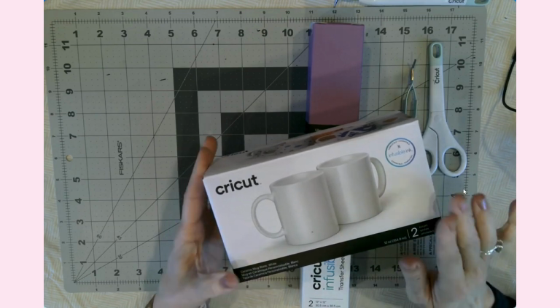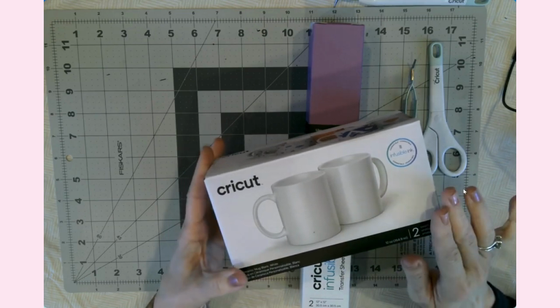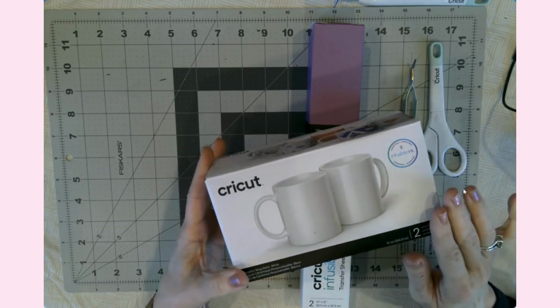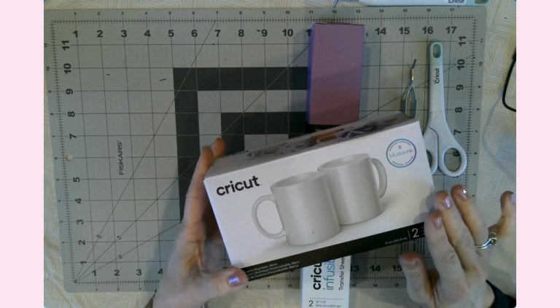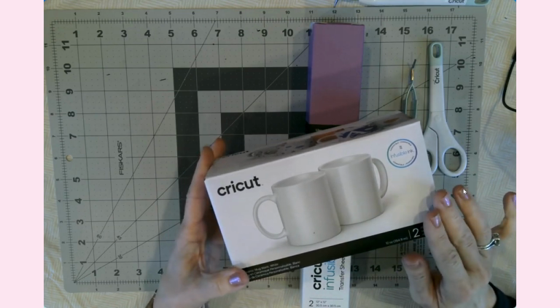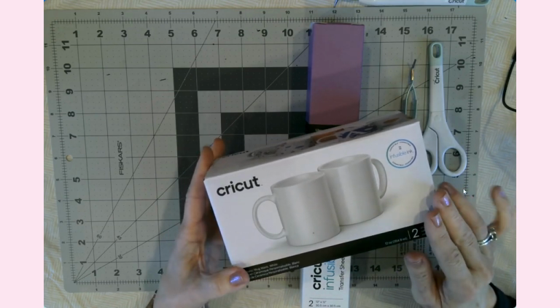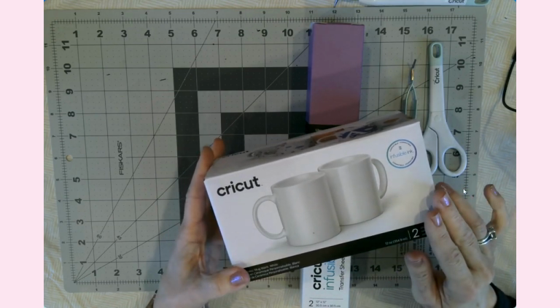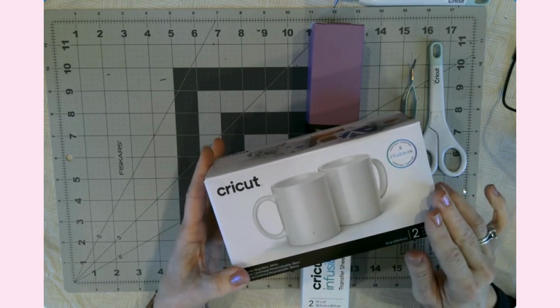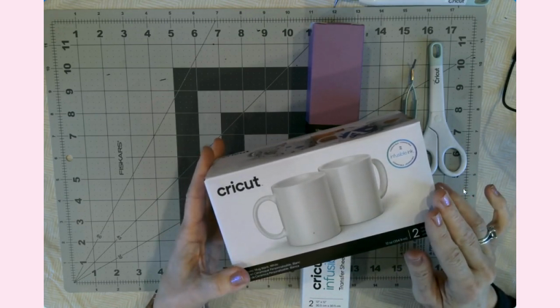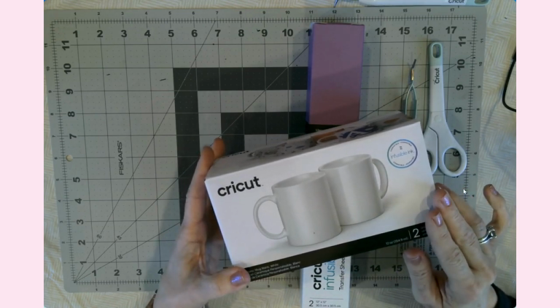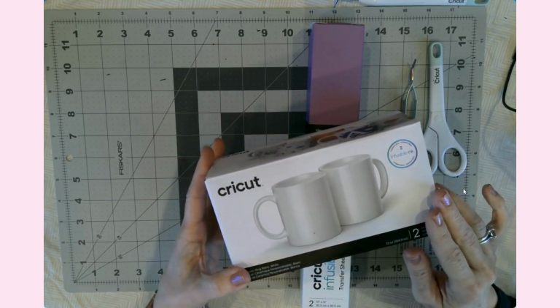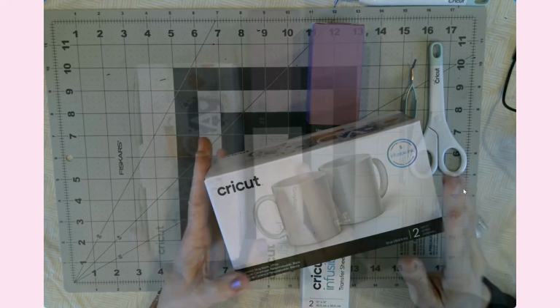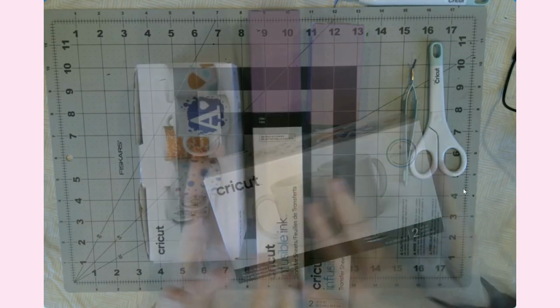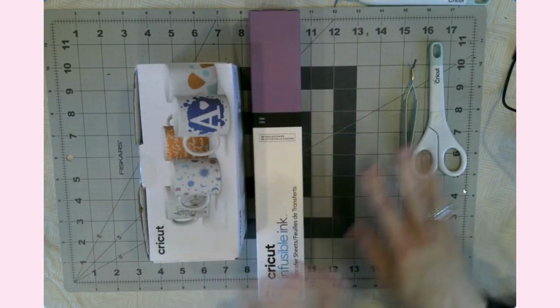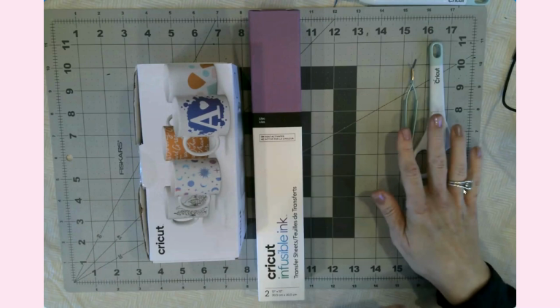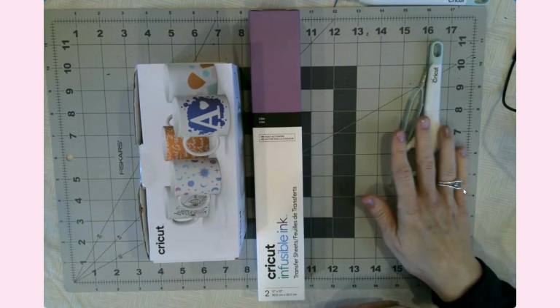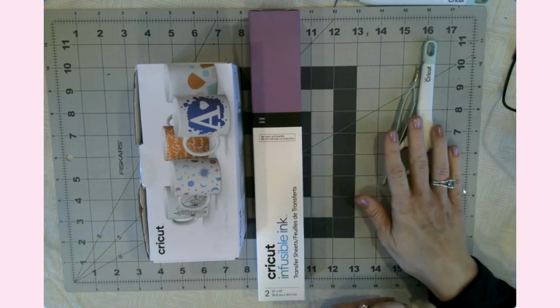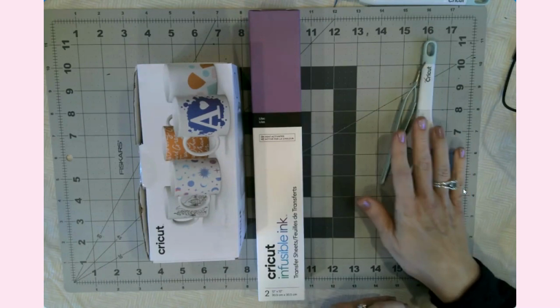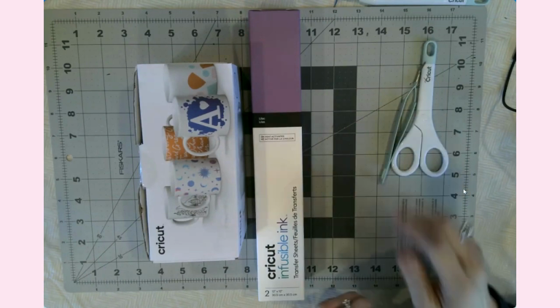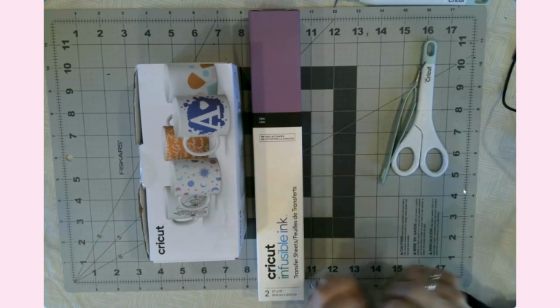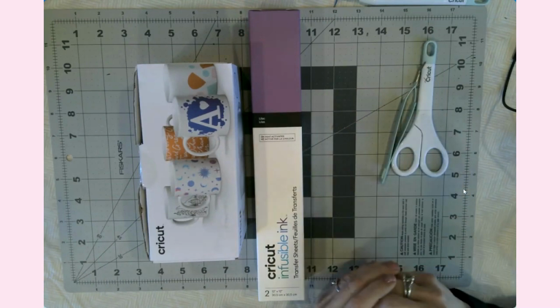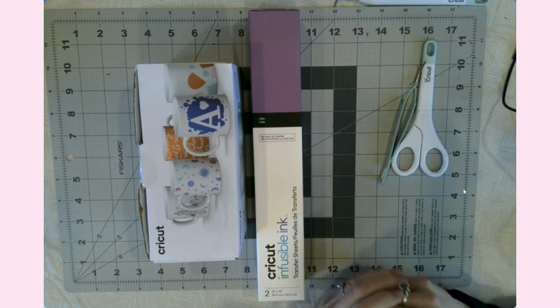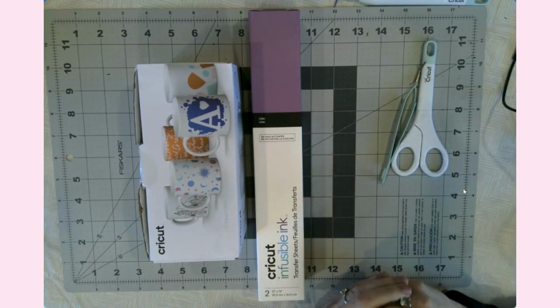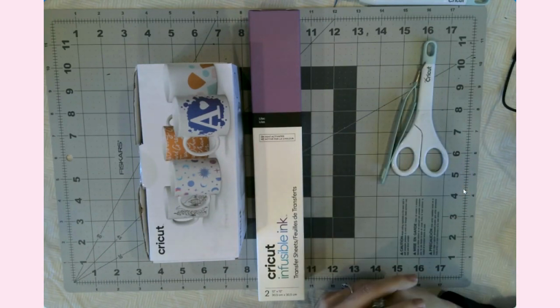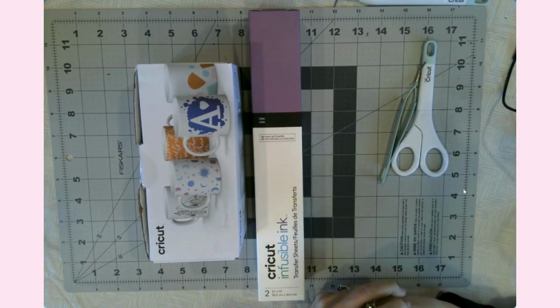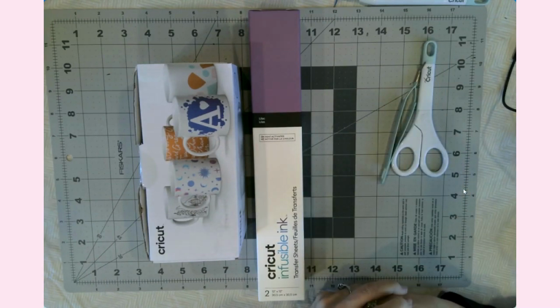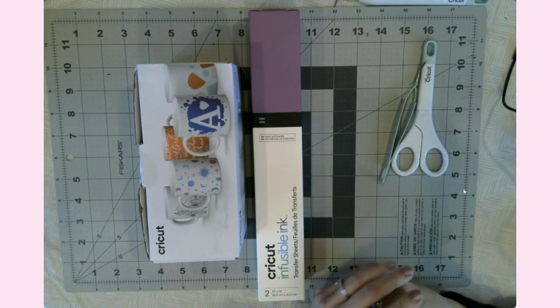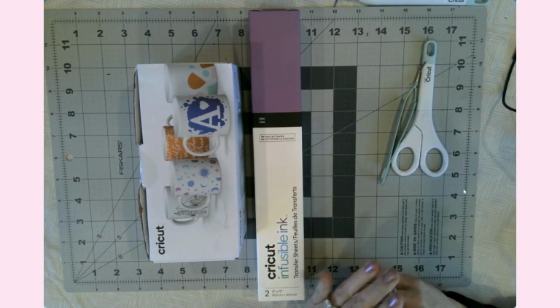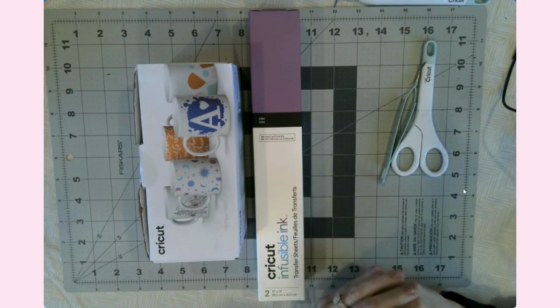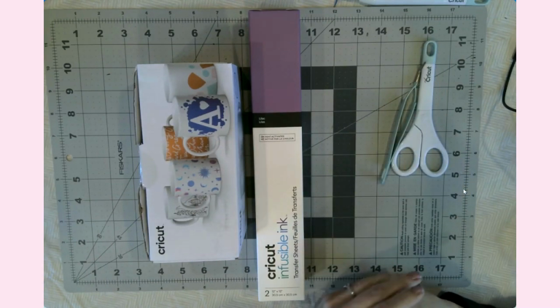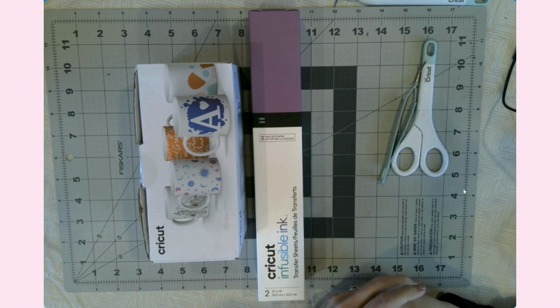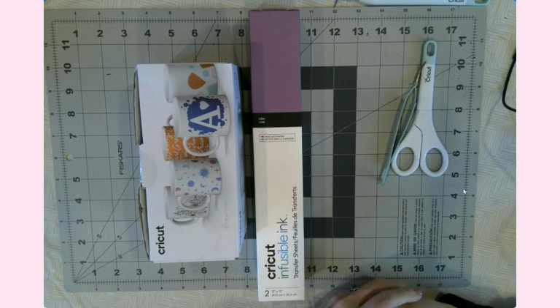These are the 12-ounce mugs — they do come in 15-ounce mugs as well. Let's go ahead and go over to Design Space and get the project started.